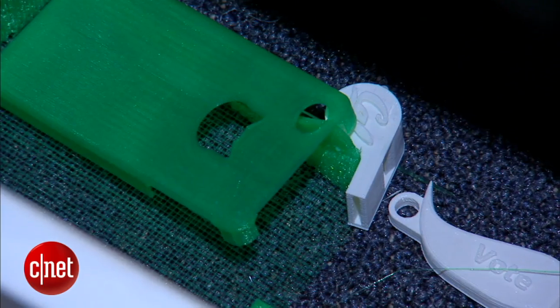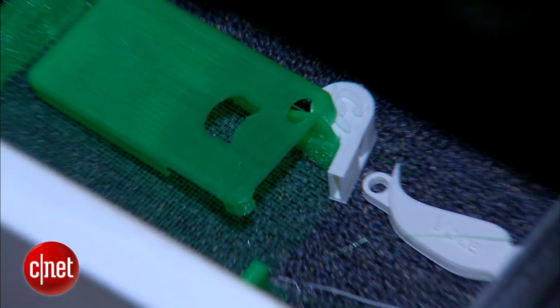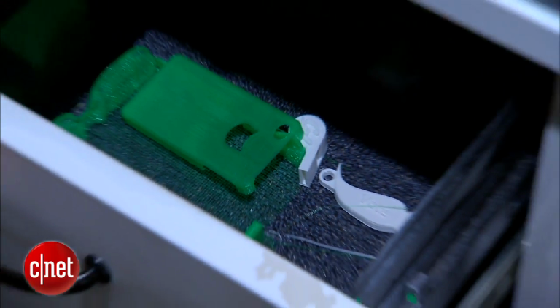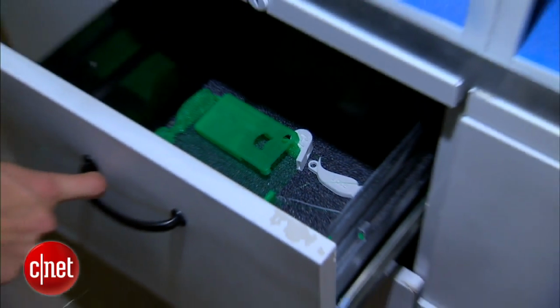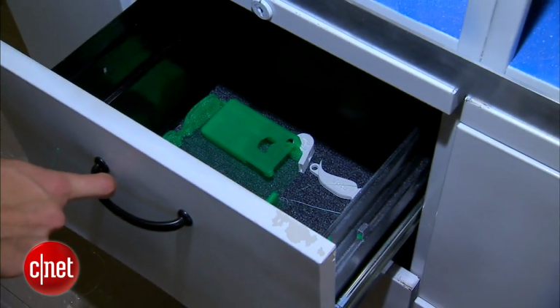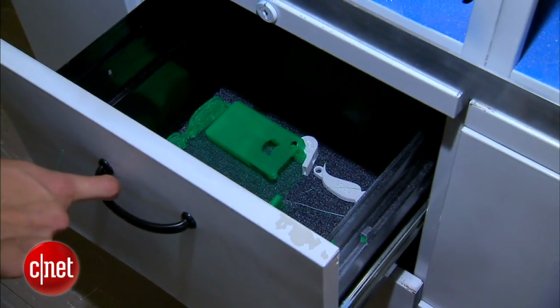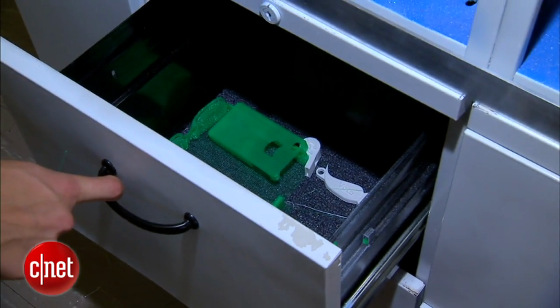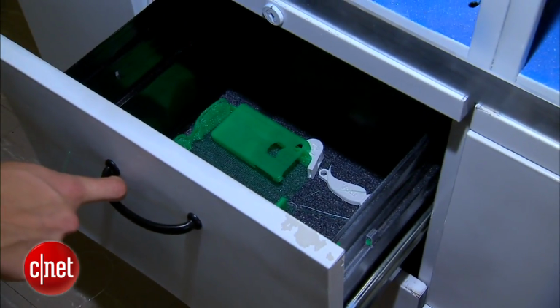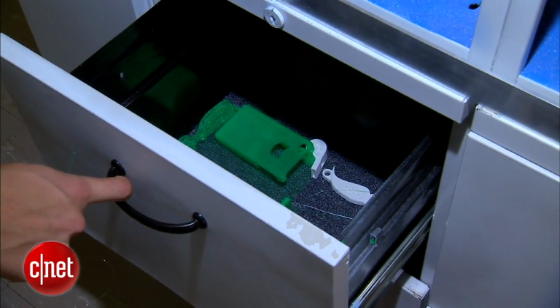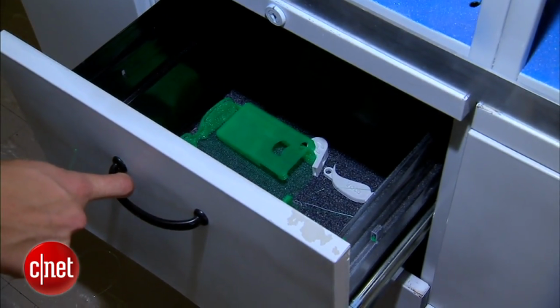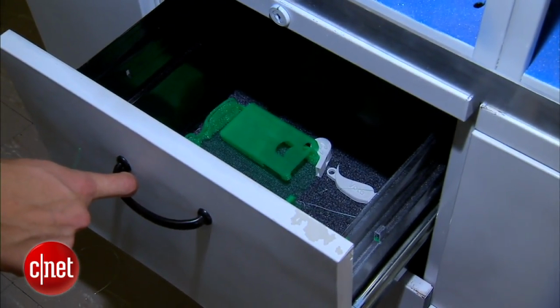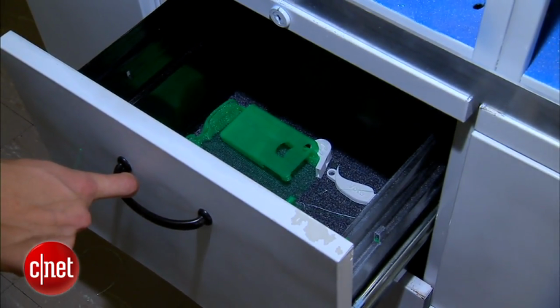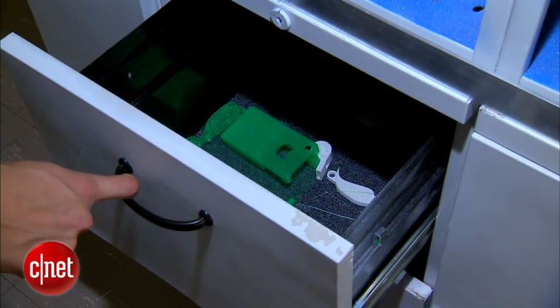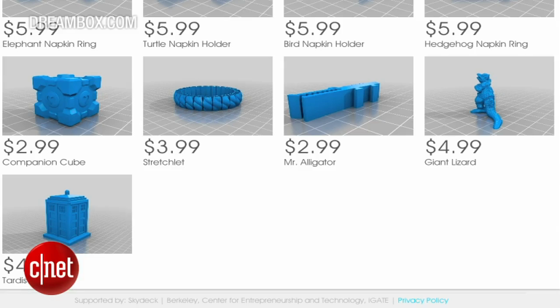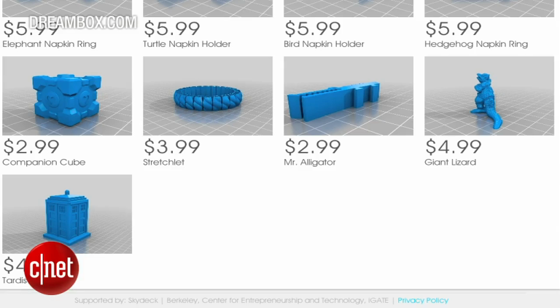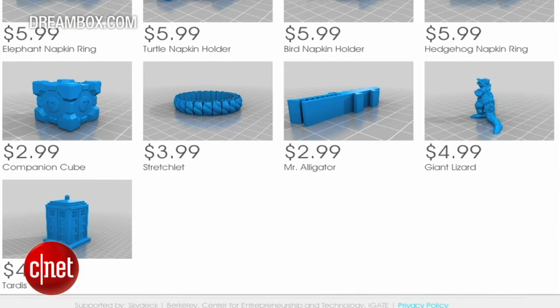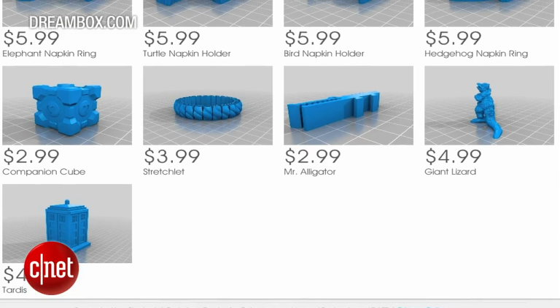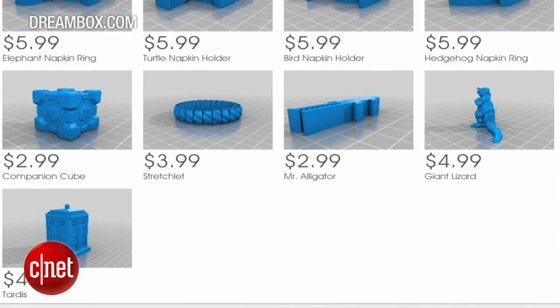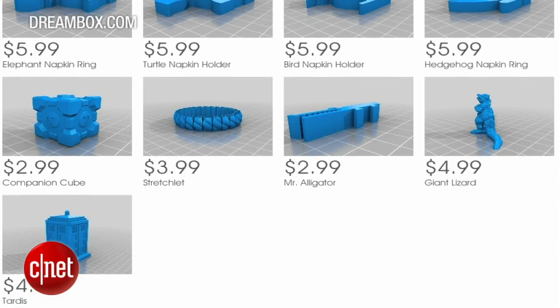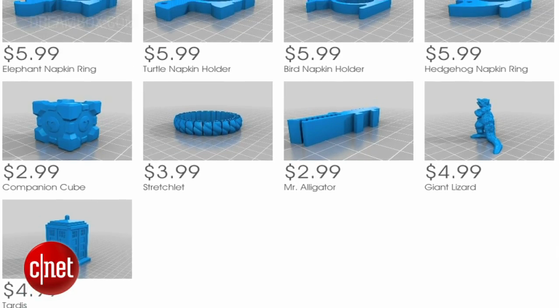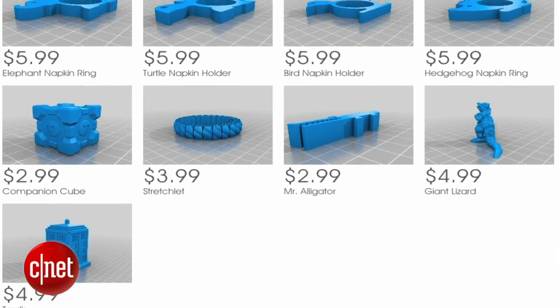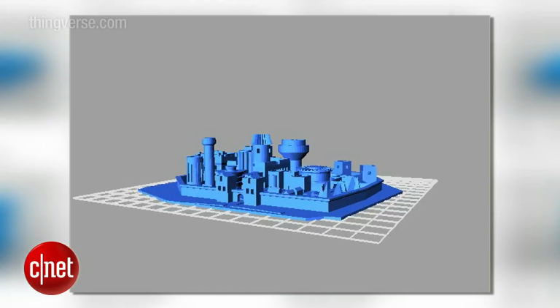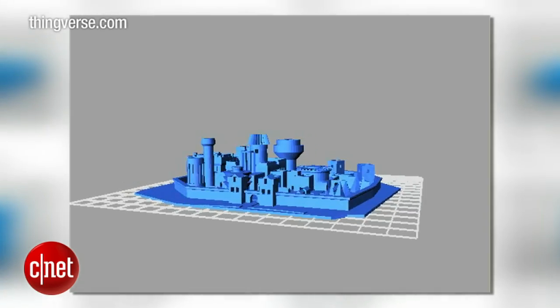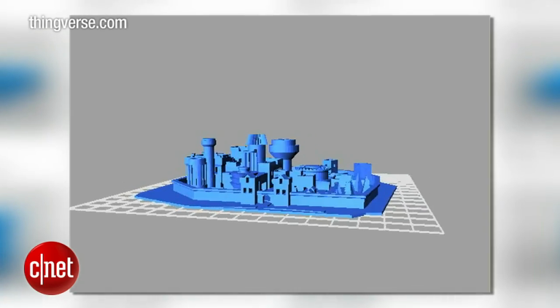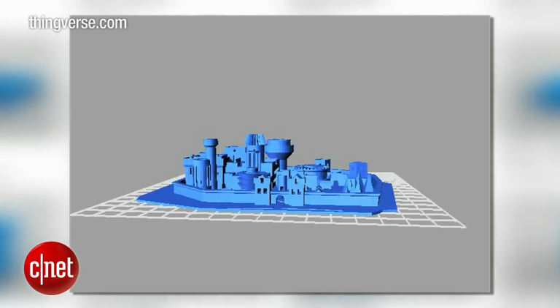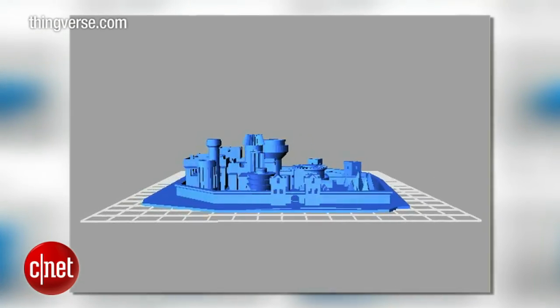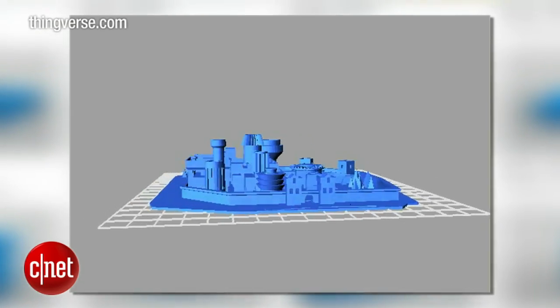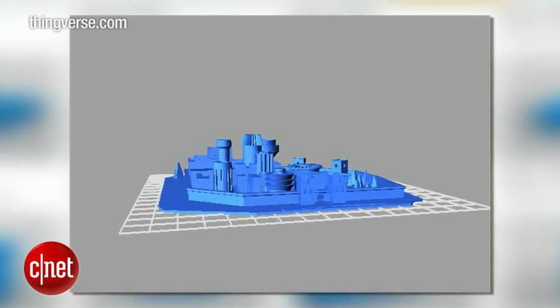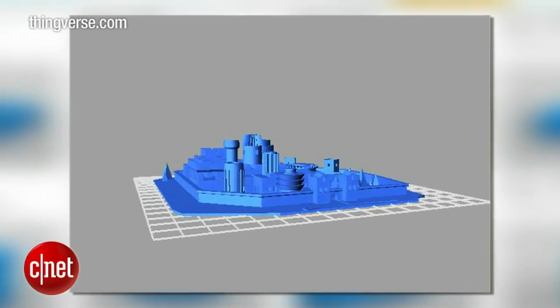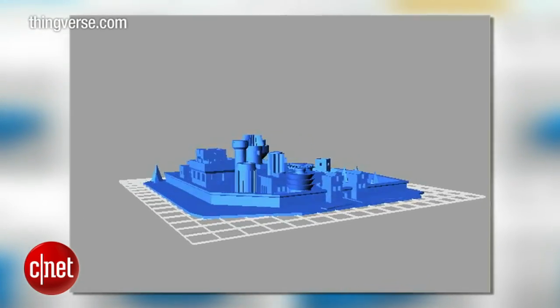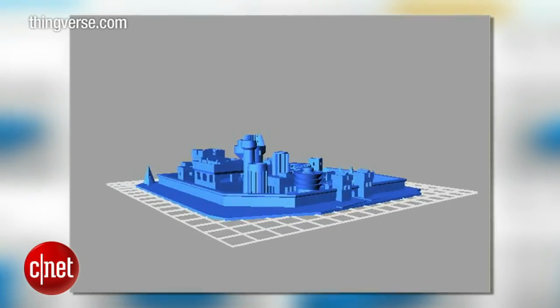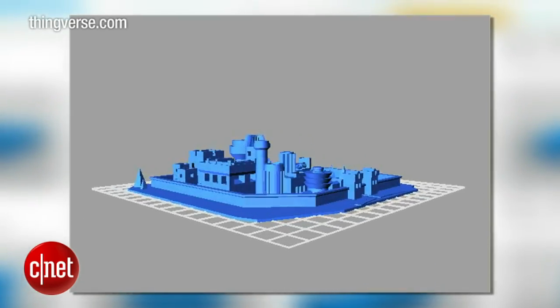Roughly half the models printed are for personal projects, but figurines from video games and shows like Game of Thrones are popular too.